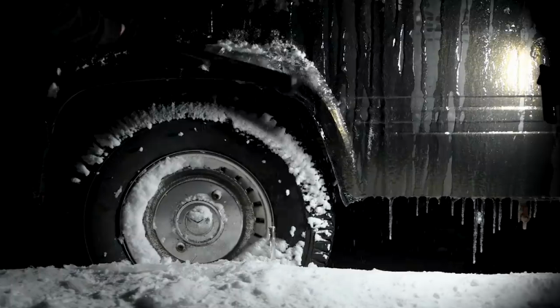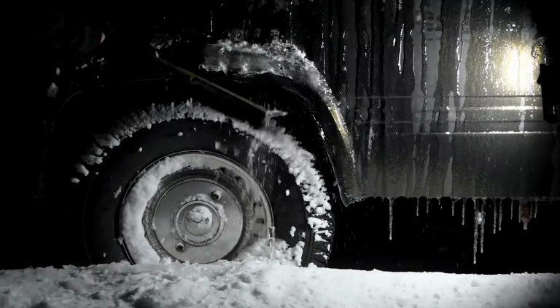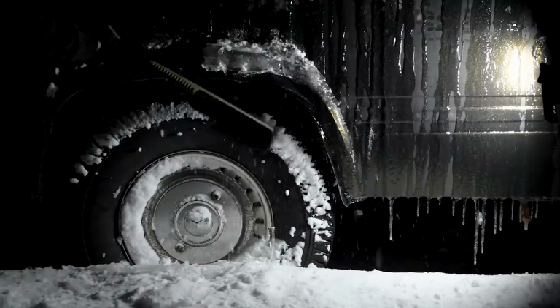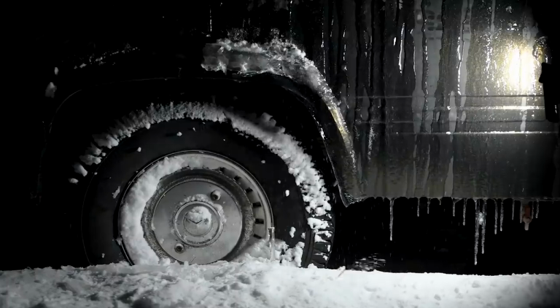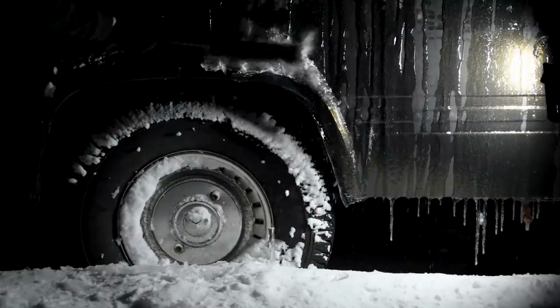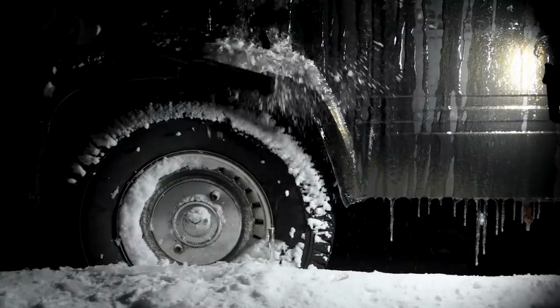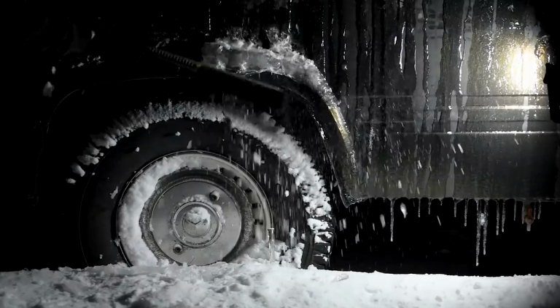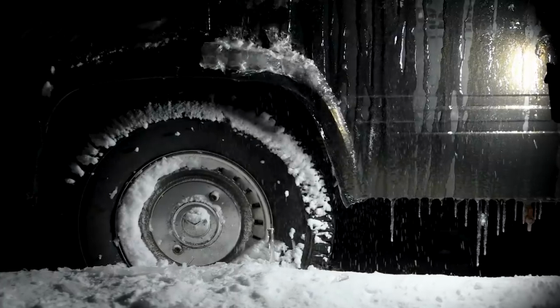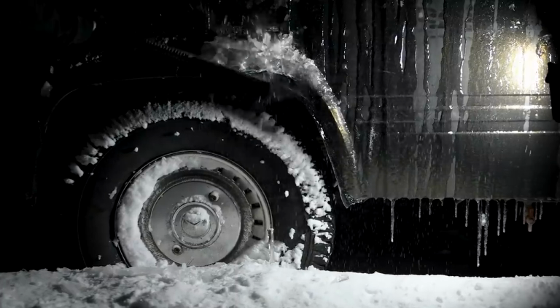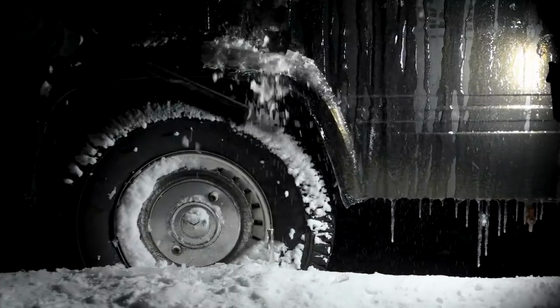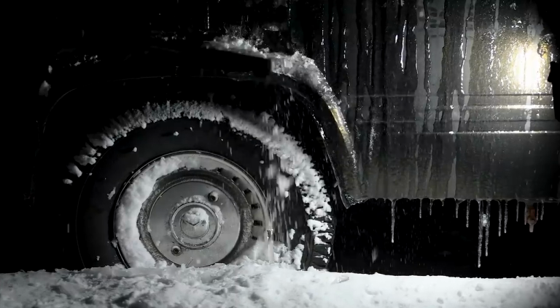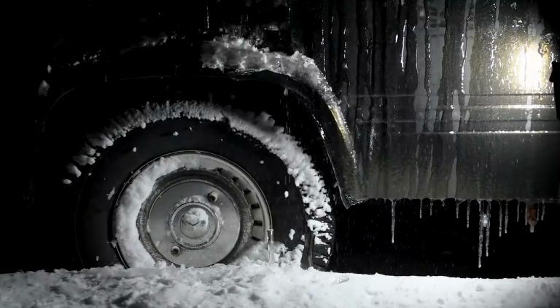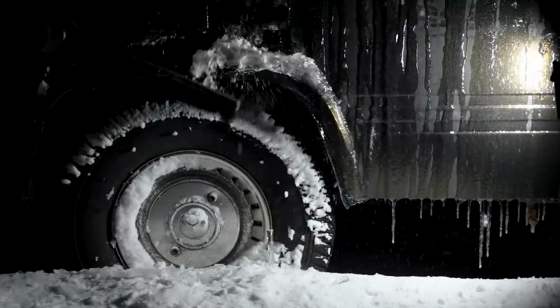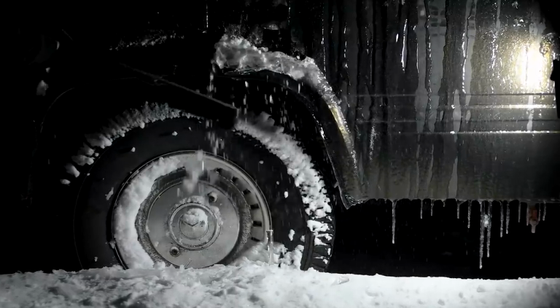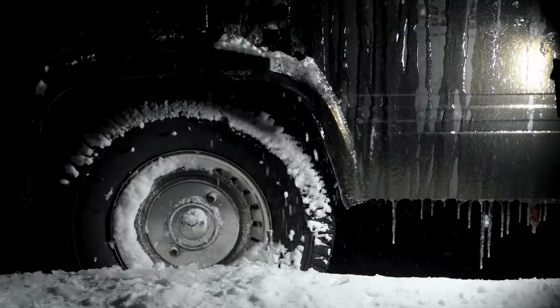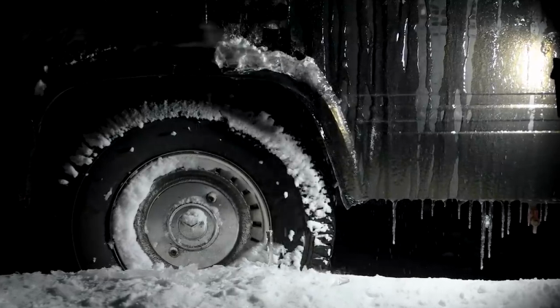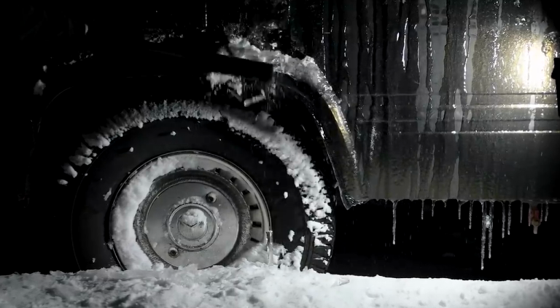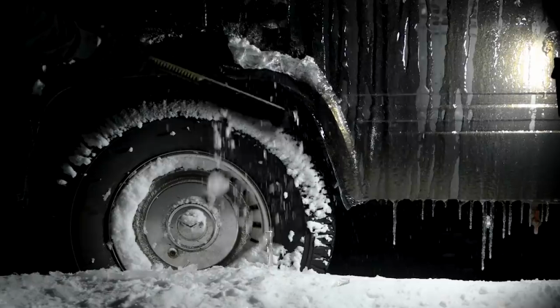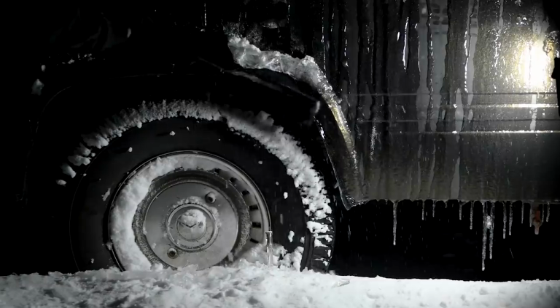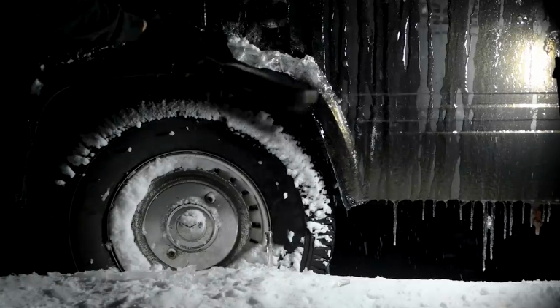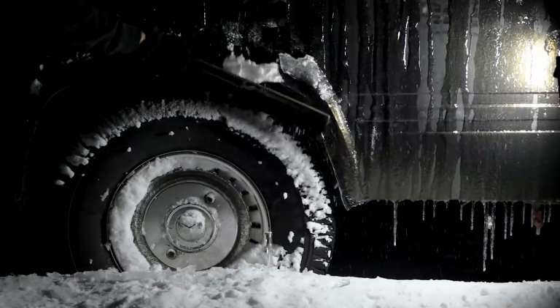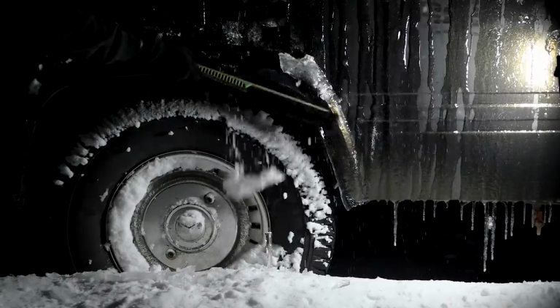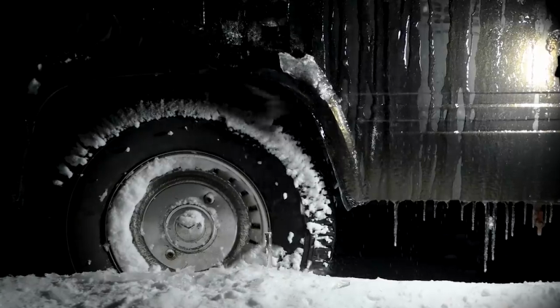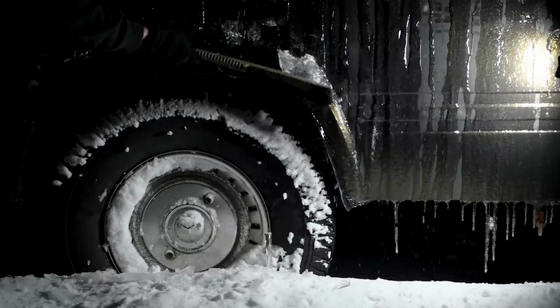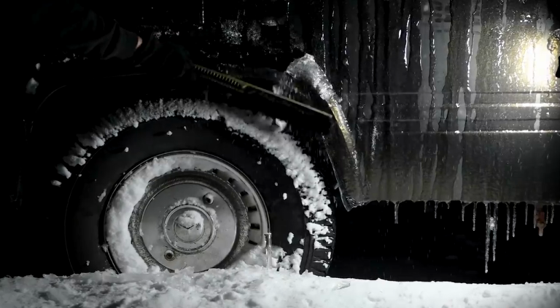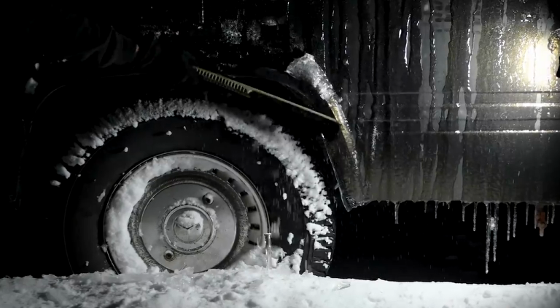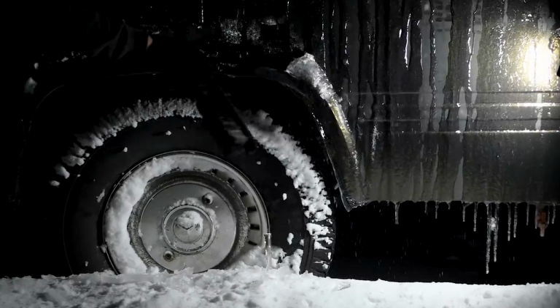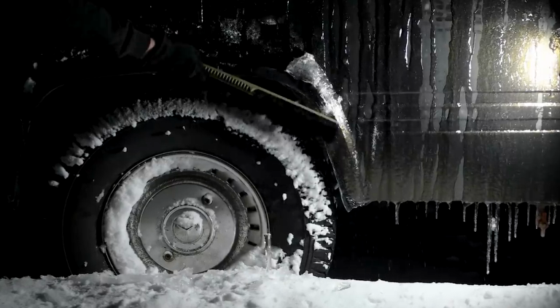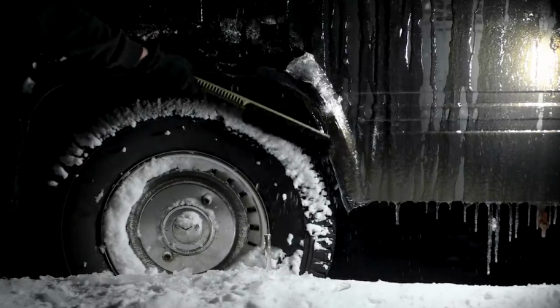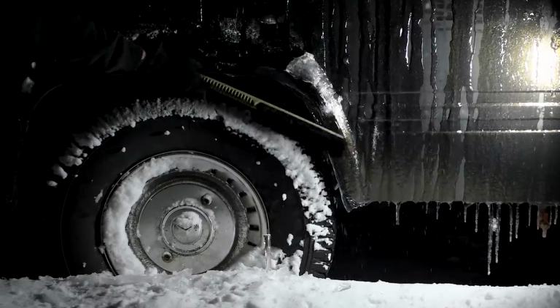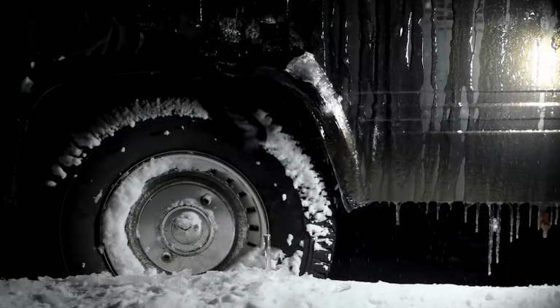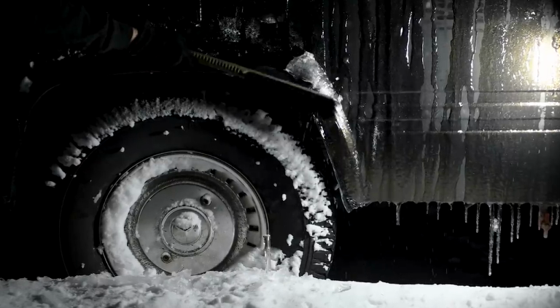Some shots might be a bit dark sometimes, but we tried our best to brighten them up with our portable light.